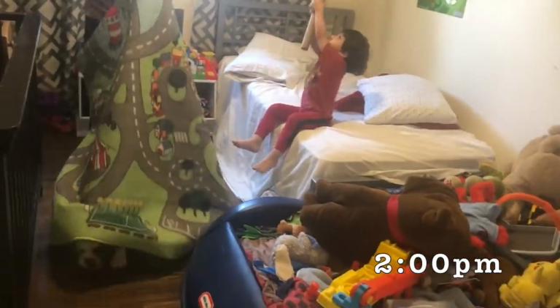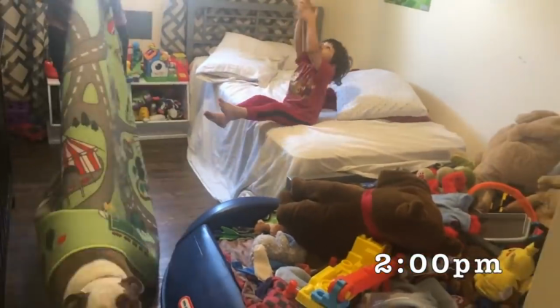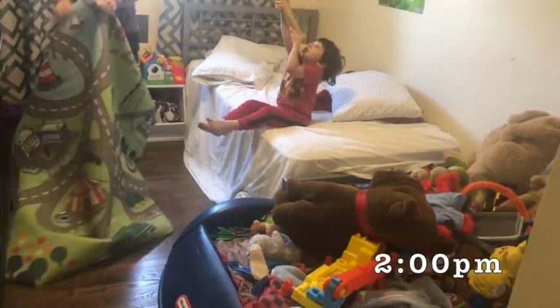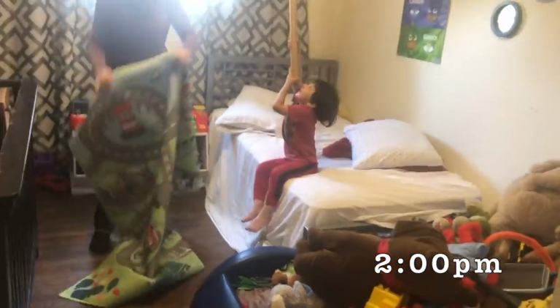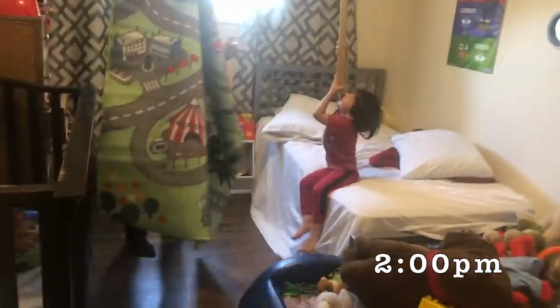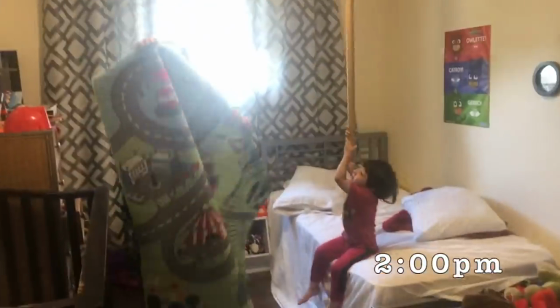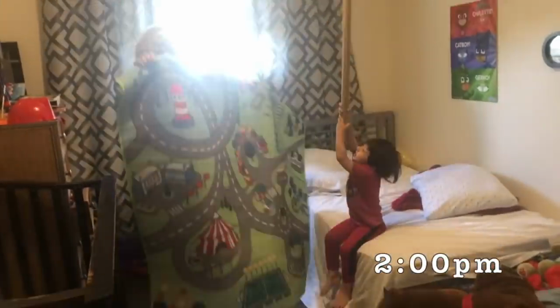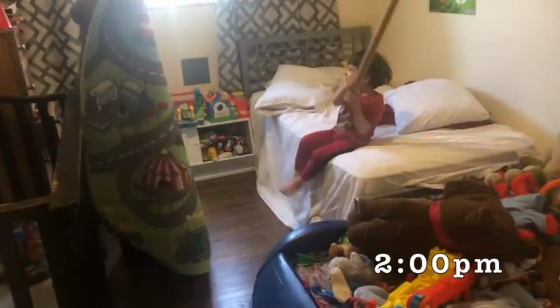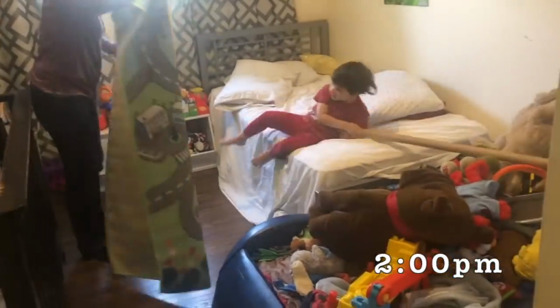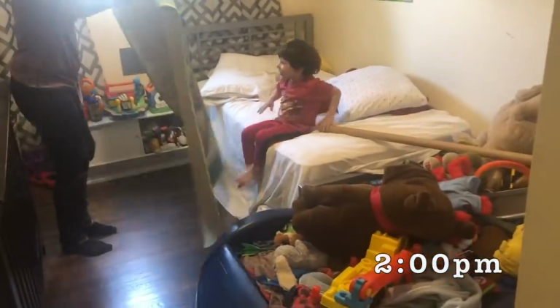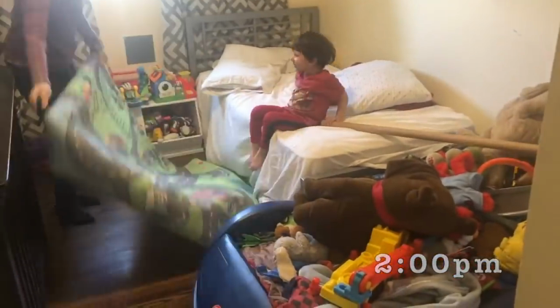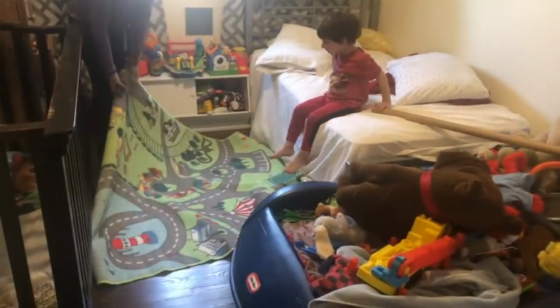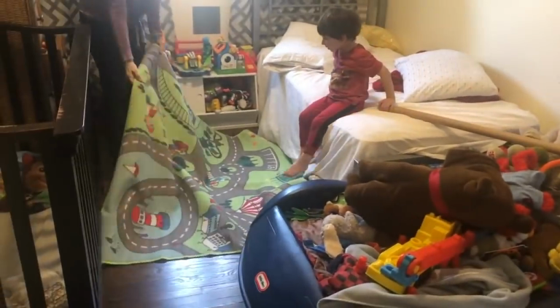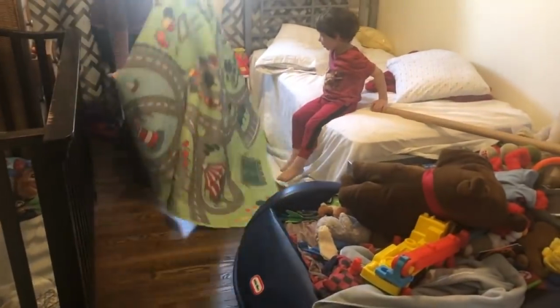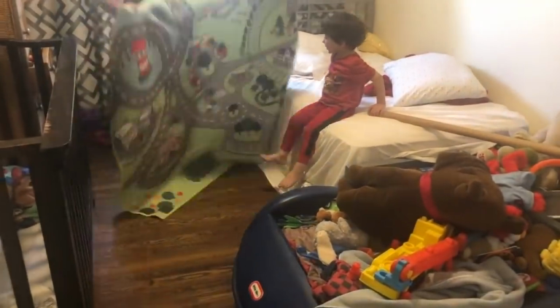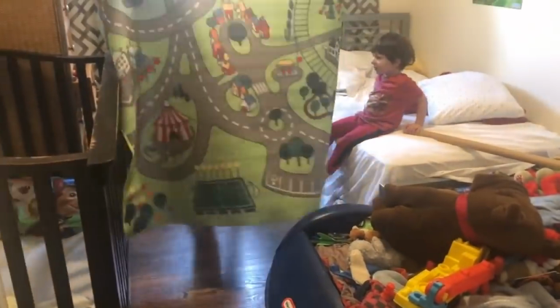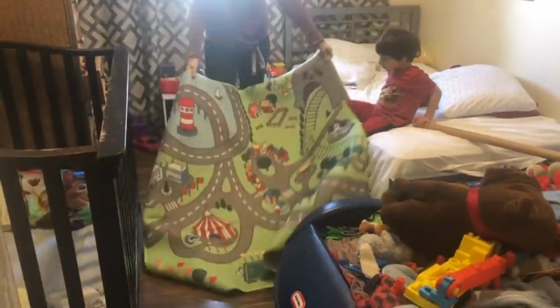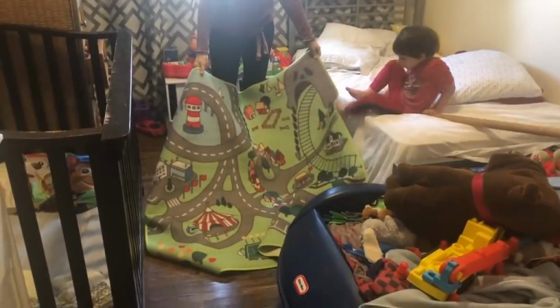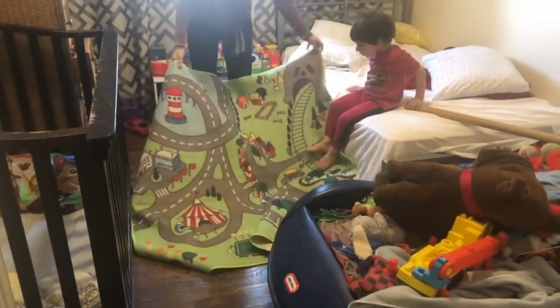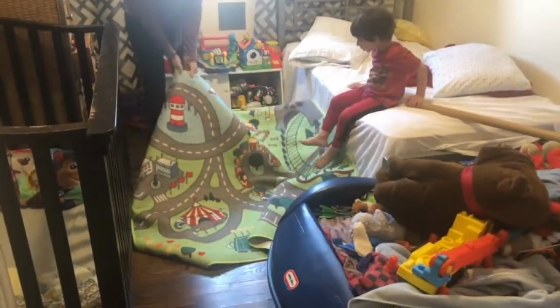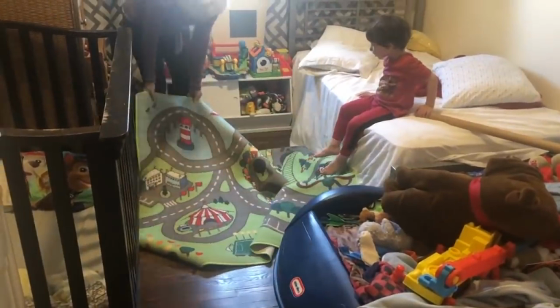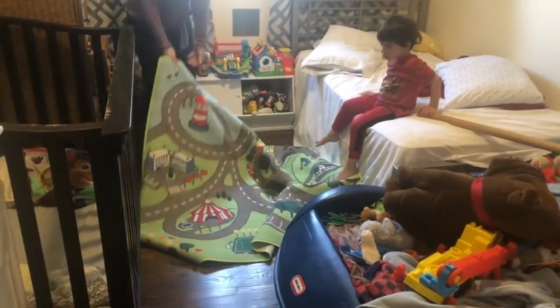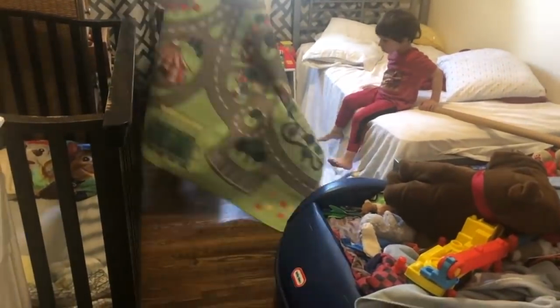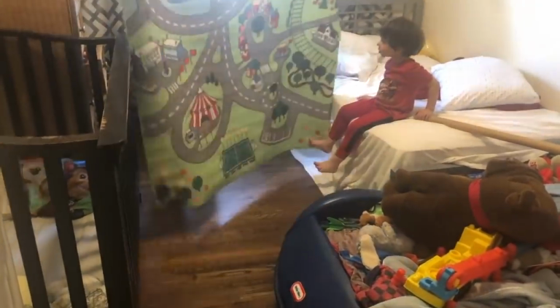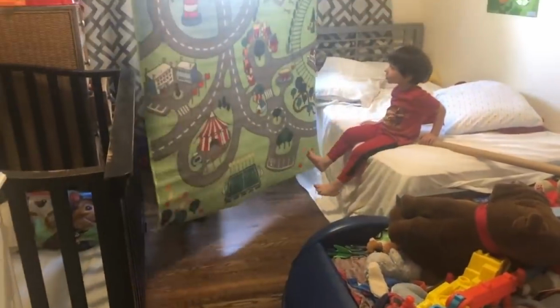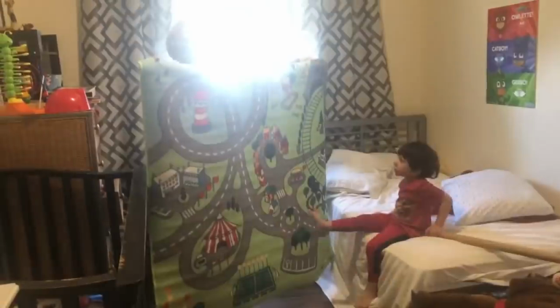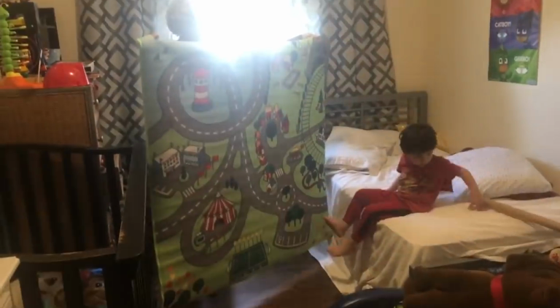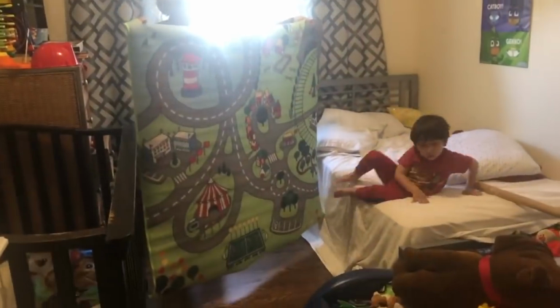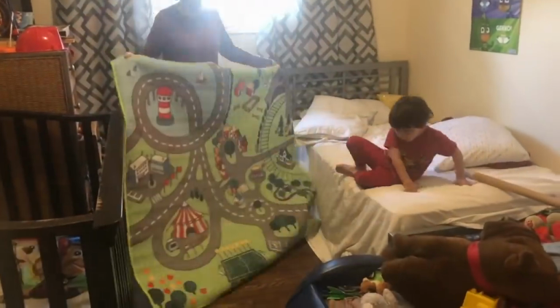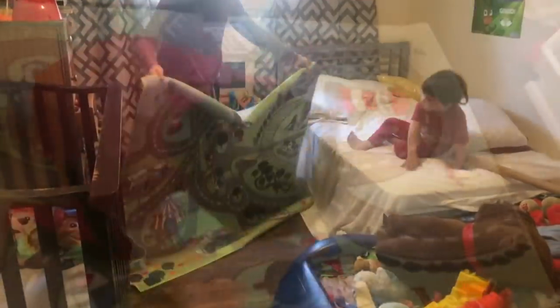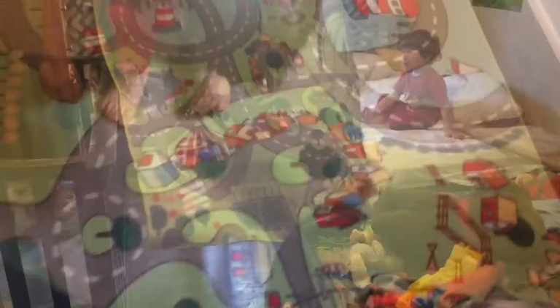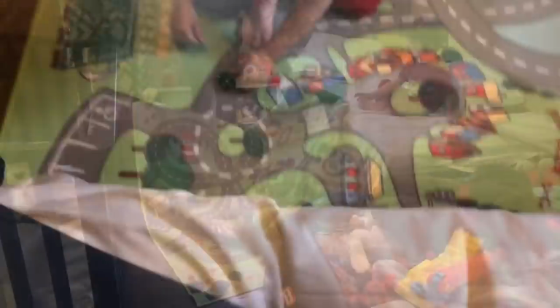Got home and had to get that rug right out and start playing on it right away with his cars and trains and trucks.